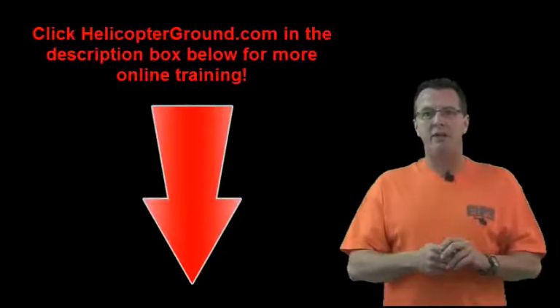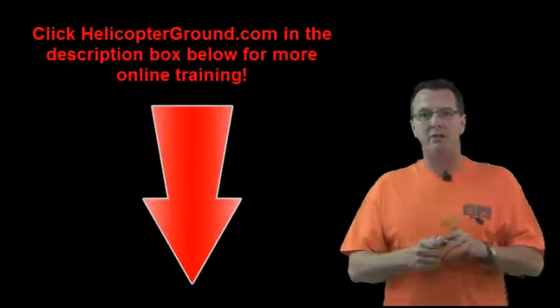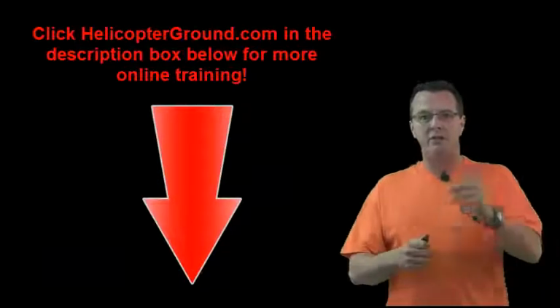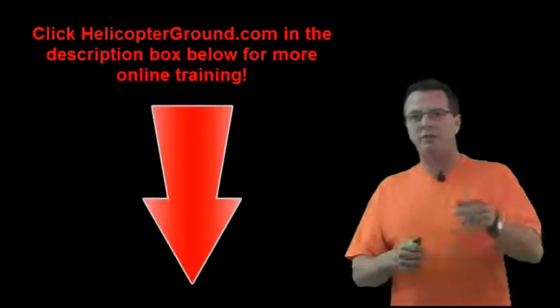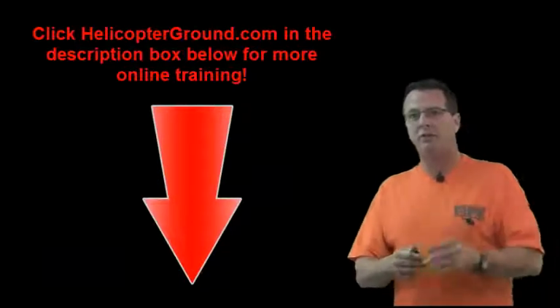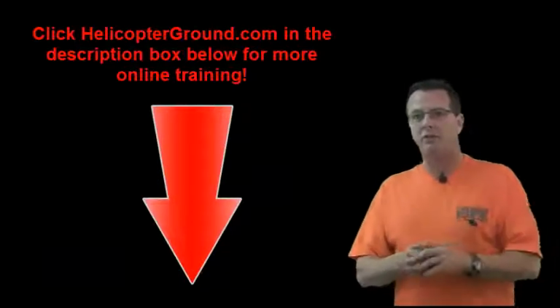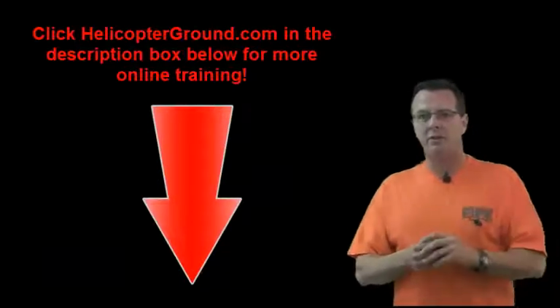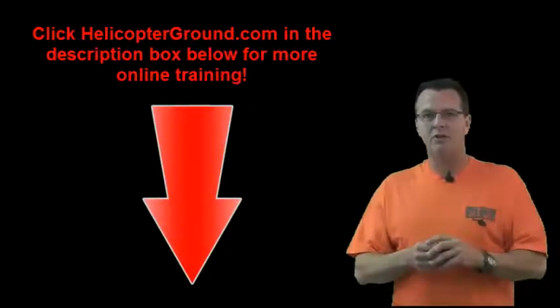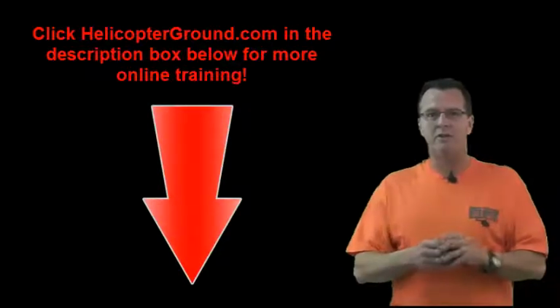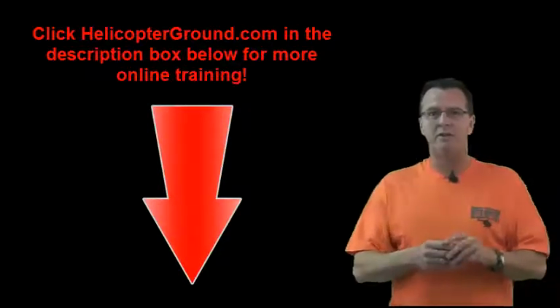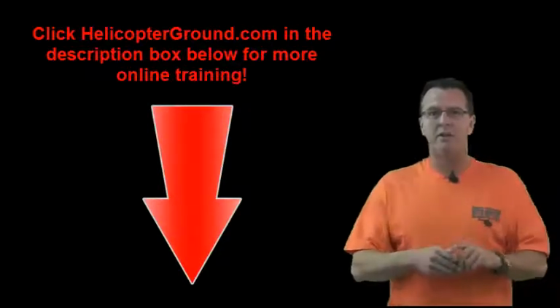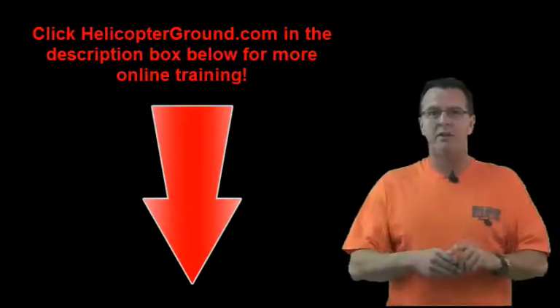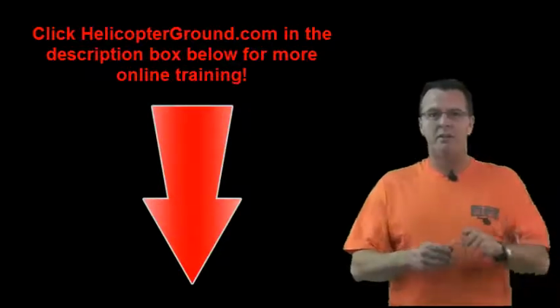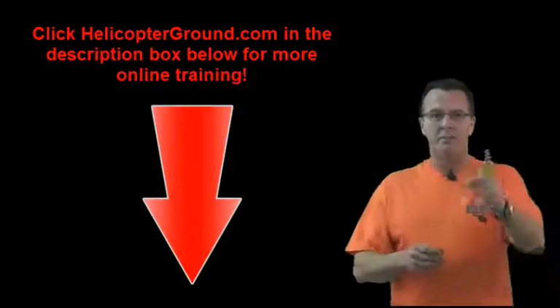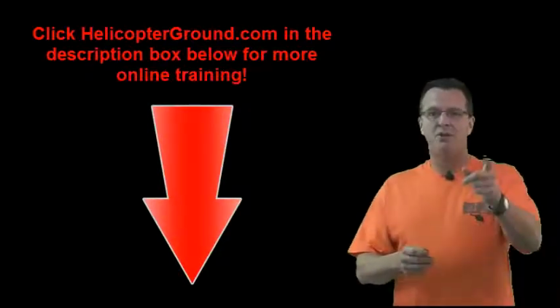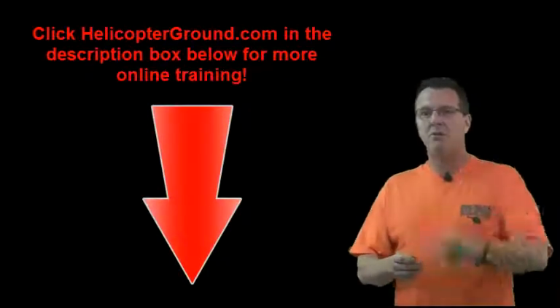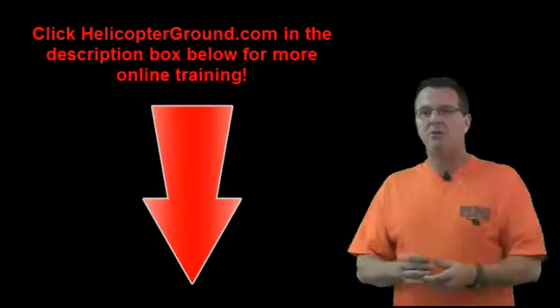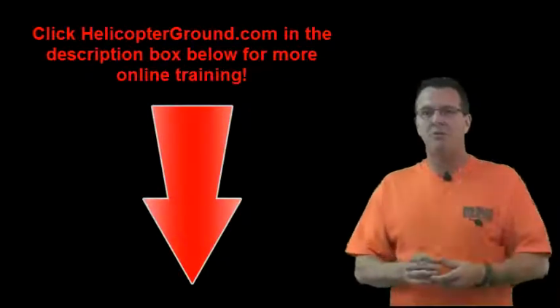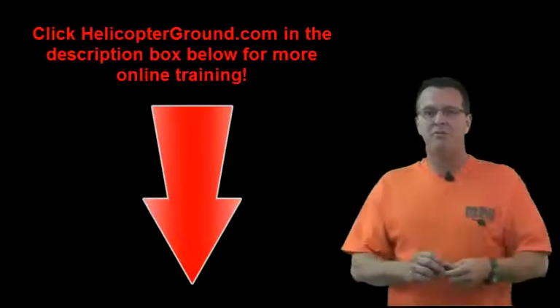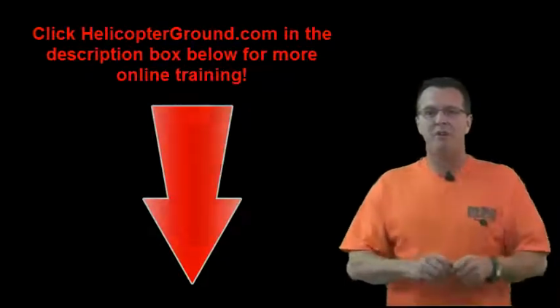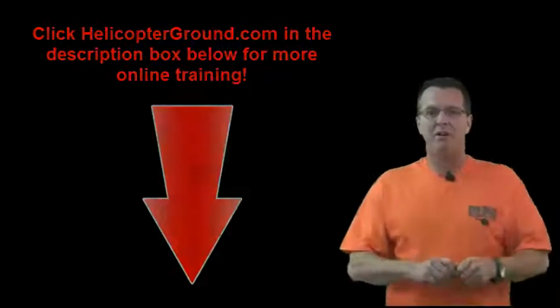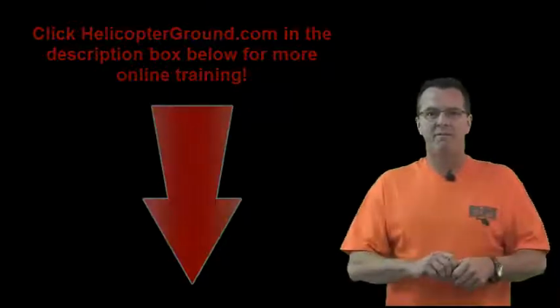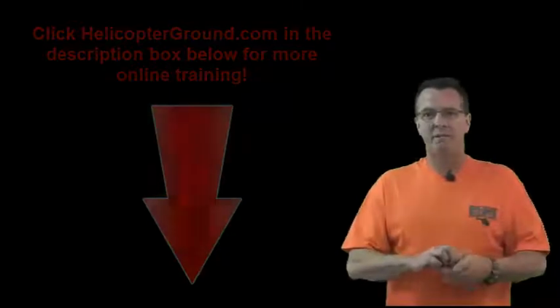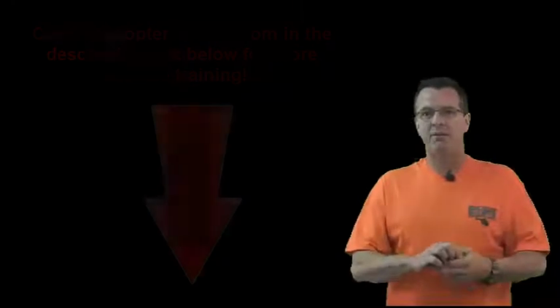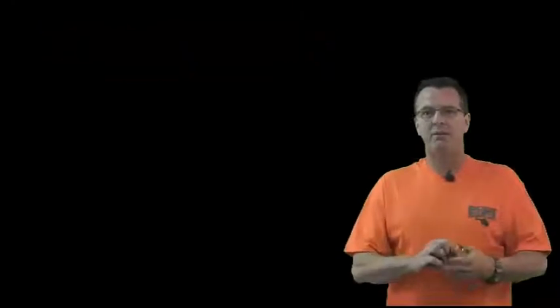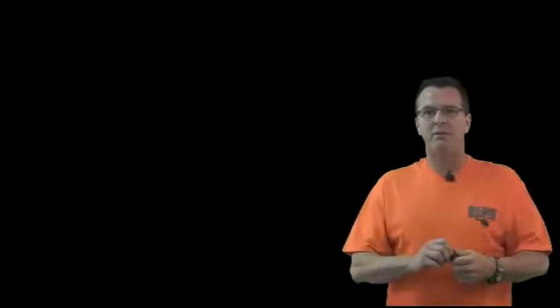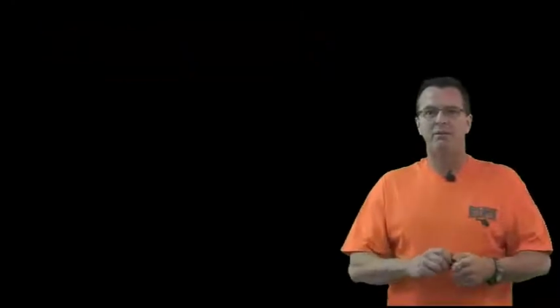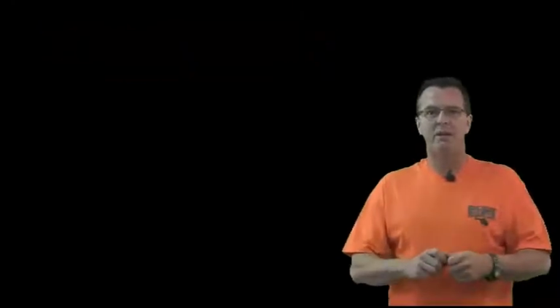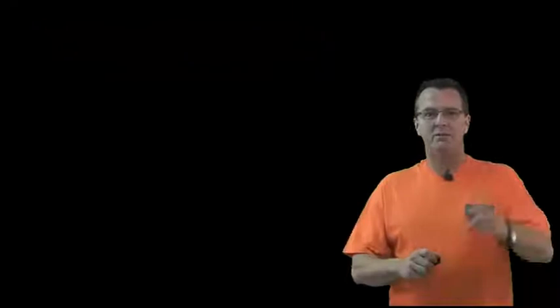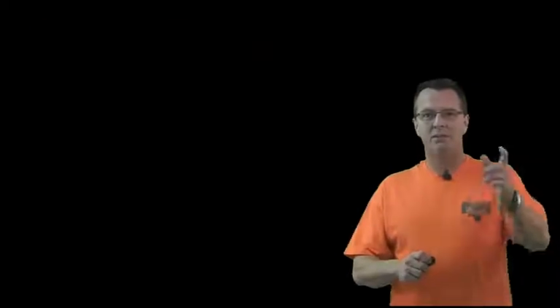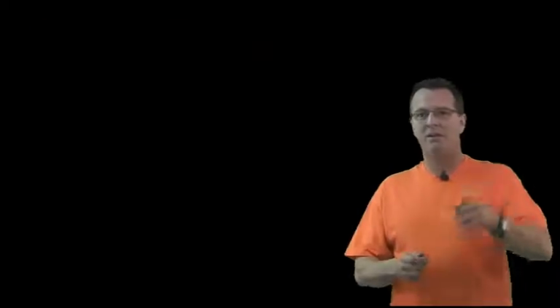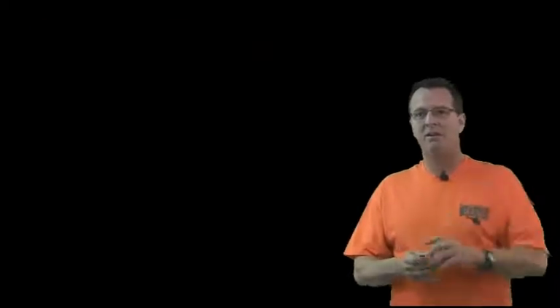Hope that's a help. Stay tuned for the rest of the airspace coverage, and please share with your friends on Facebook and Twitter. Thanks, see y'all later.